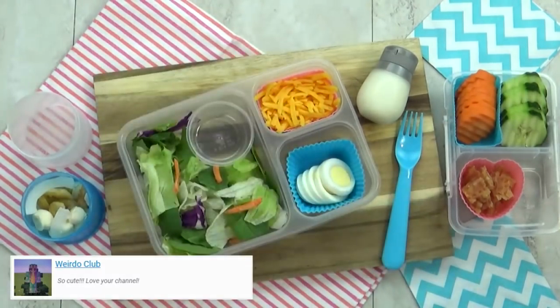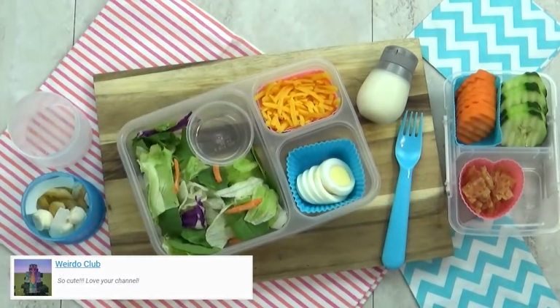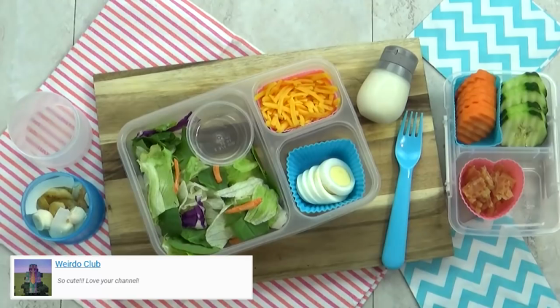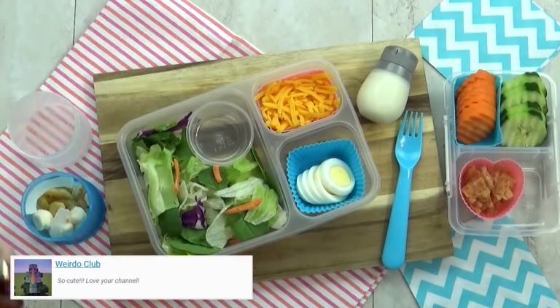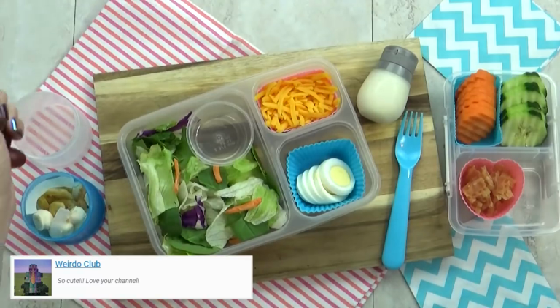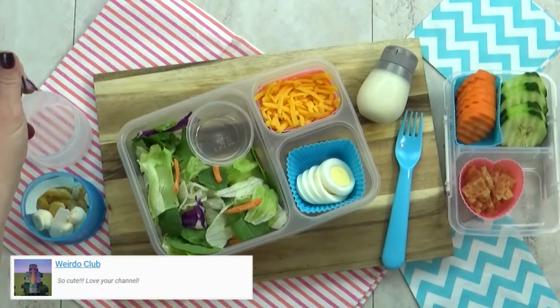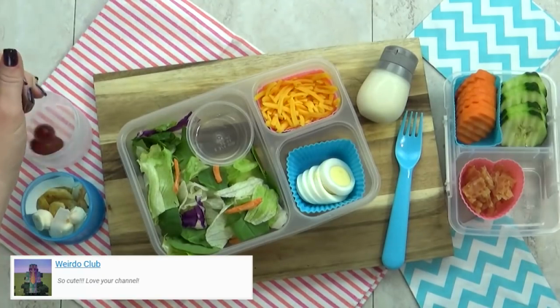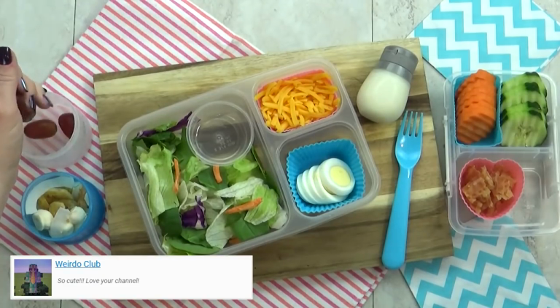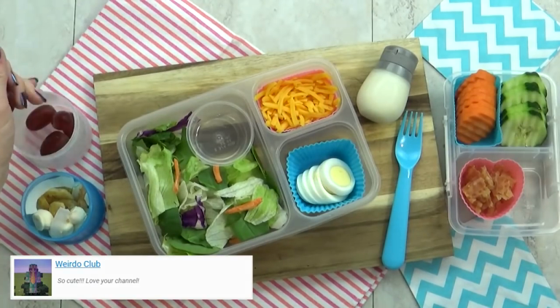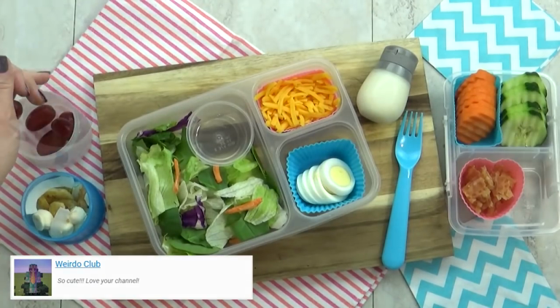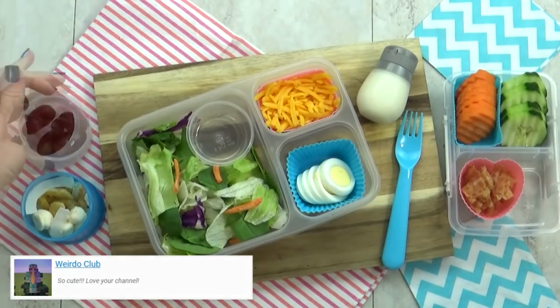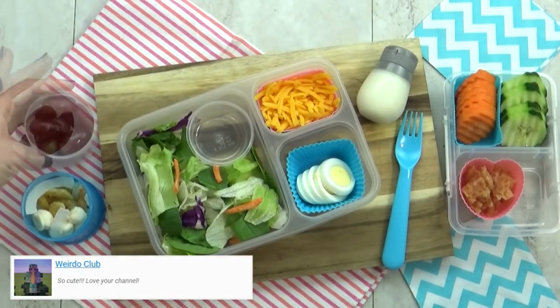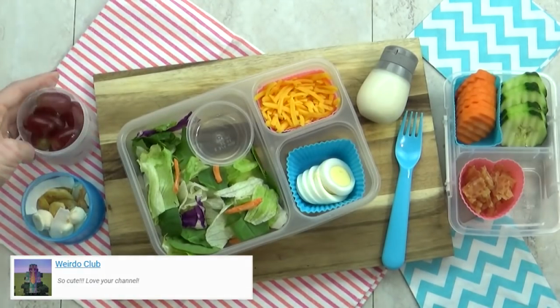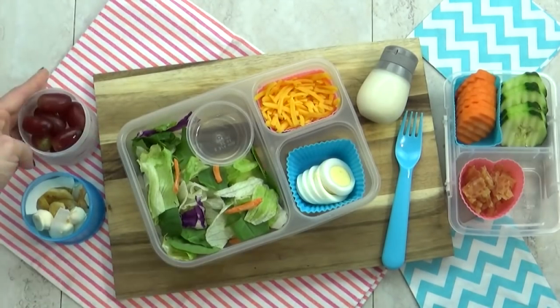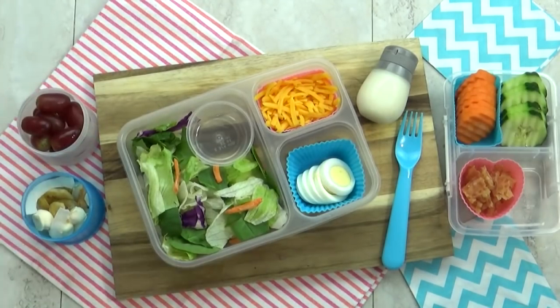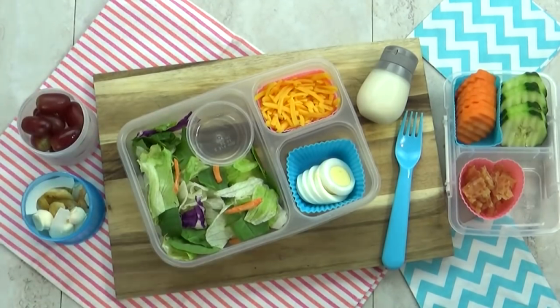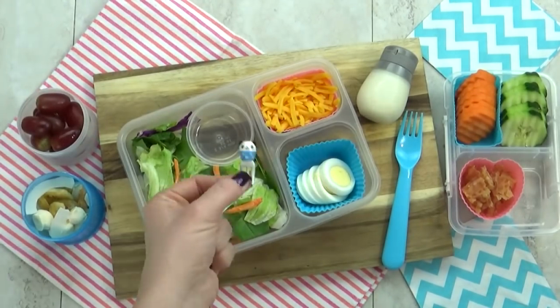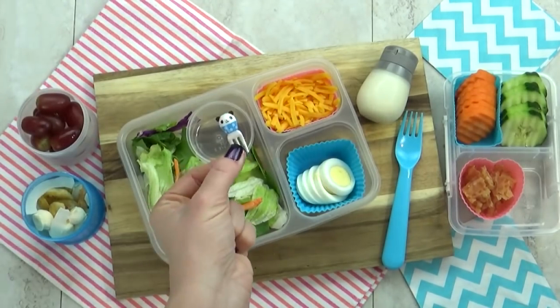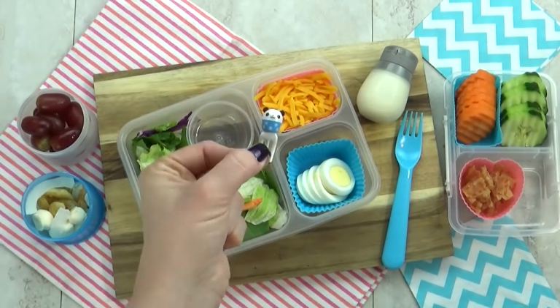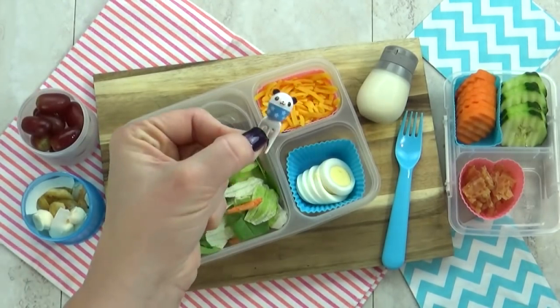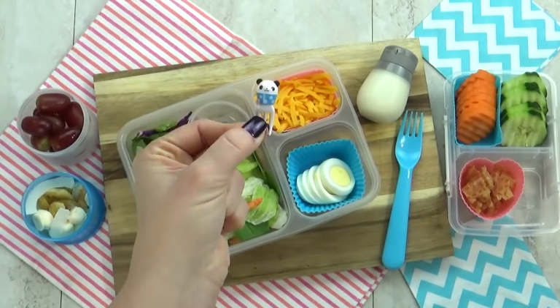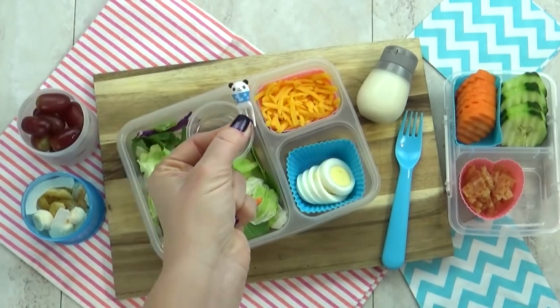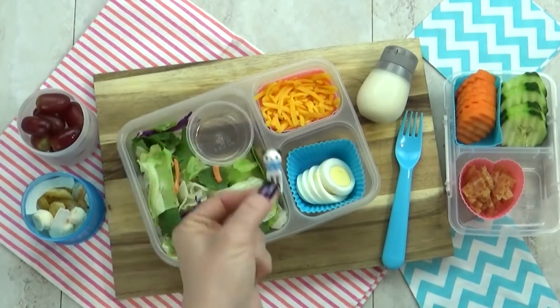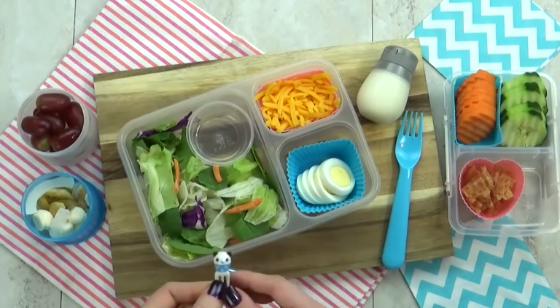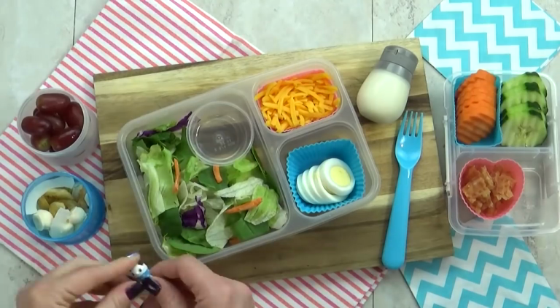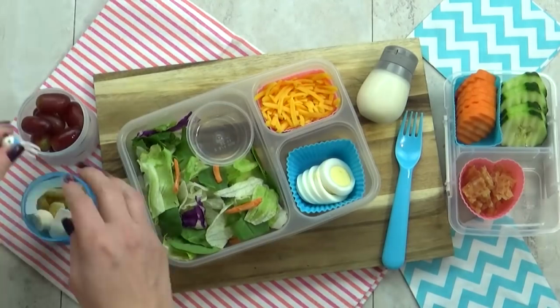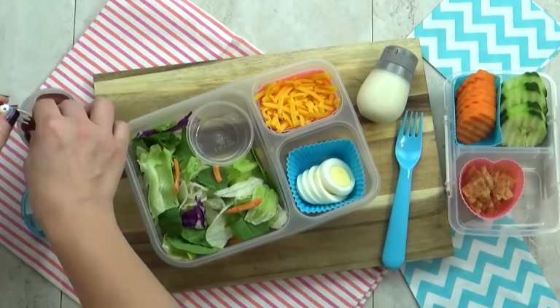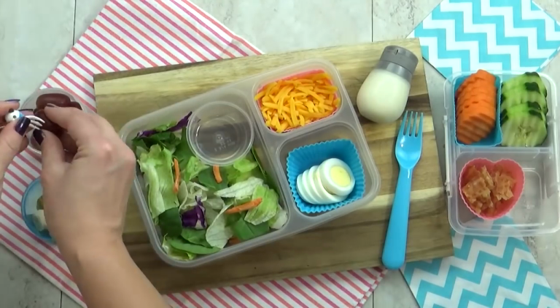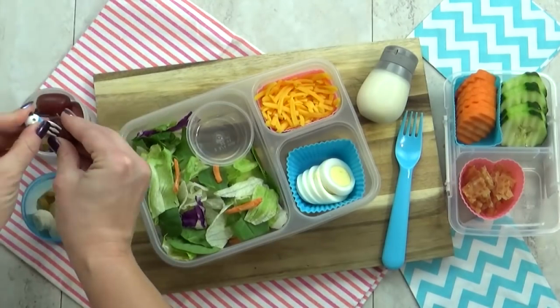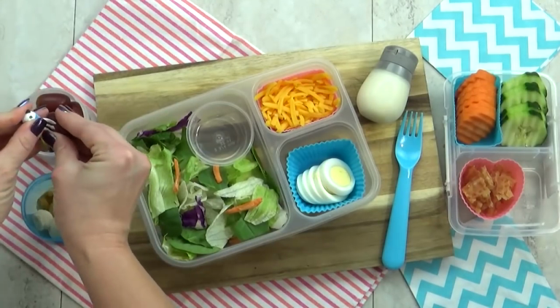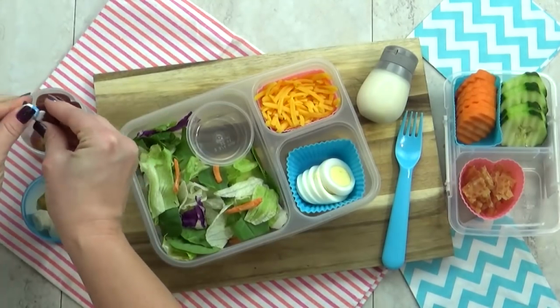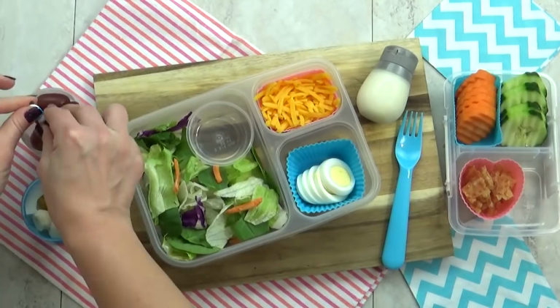Next to that, I'm gonna throw in some grapes, and I am gonna add a panda pick just for fun. I think teenagers would definitely still like these.